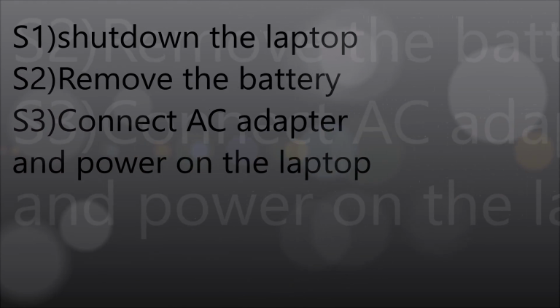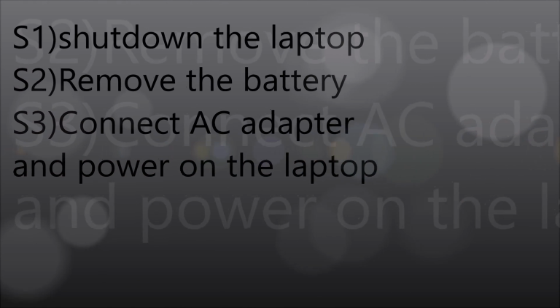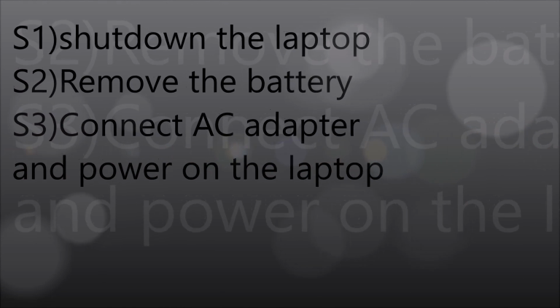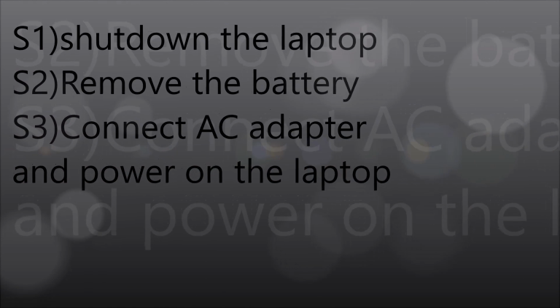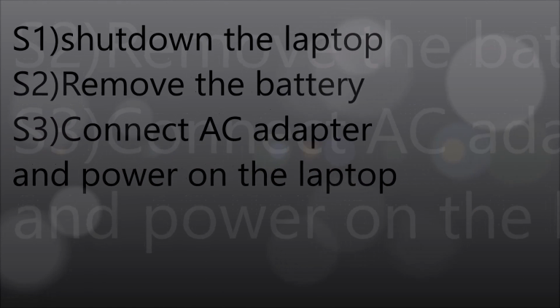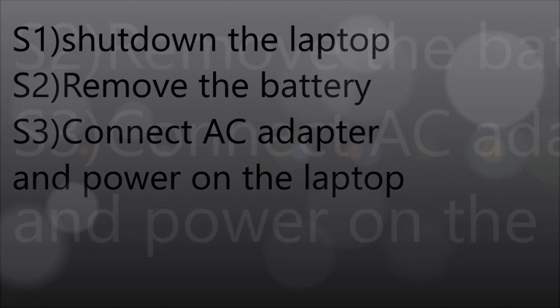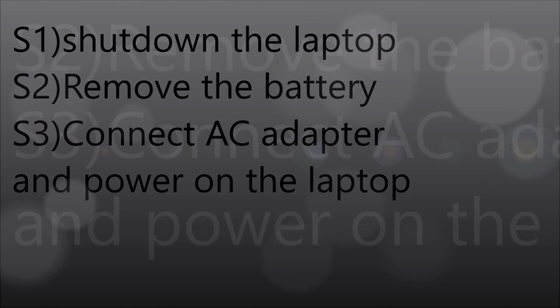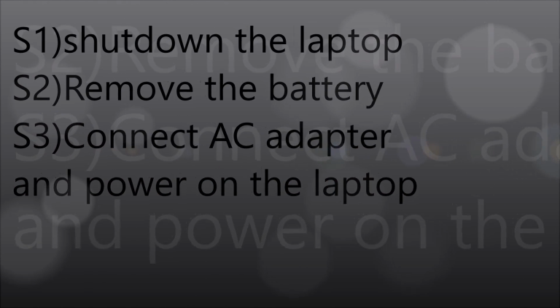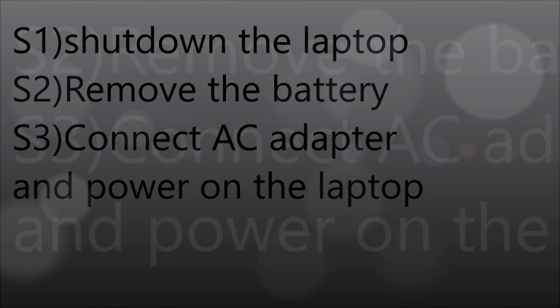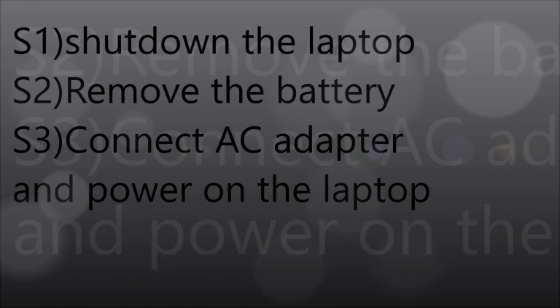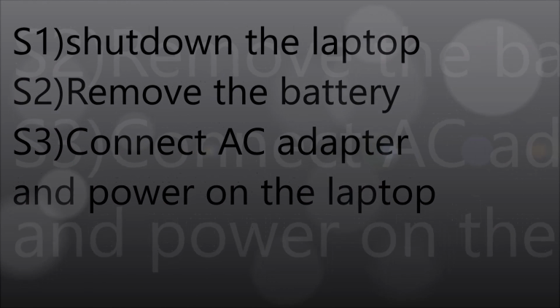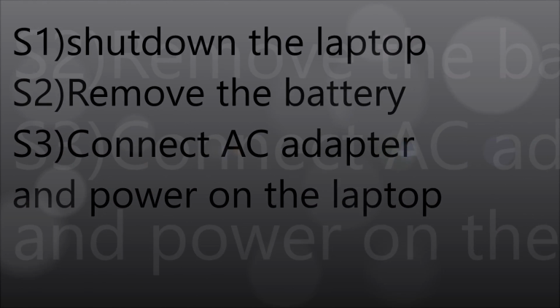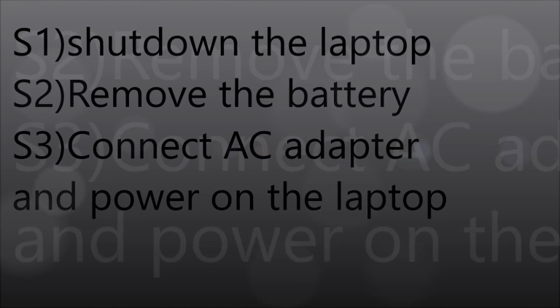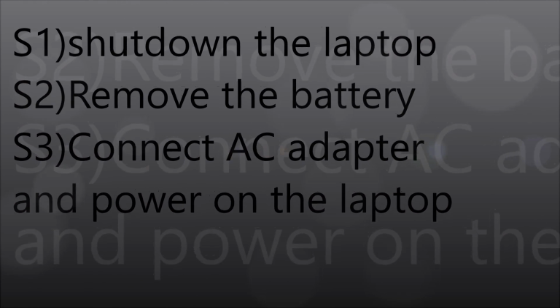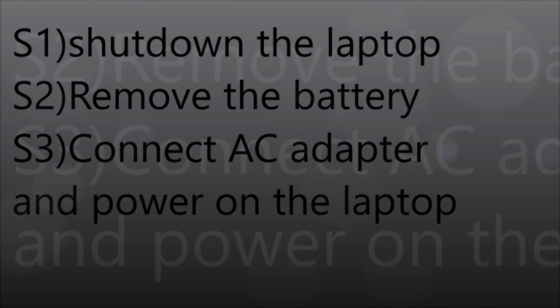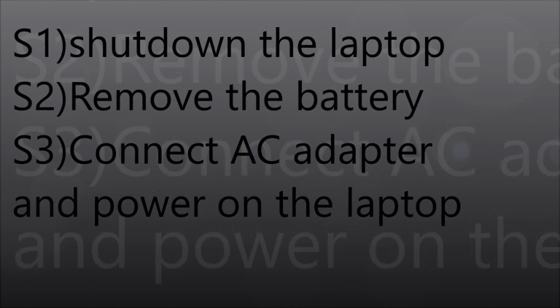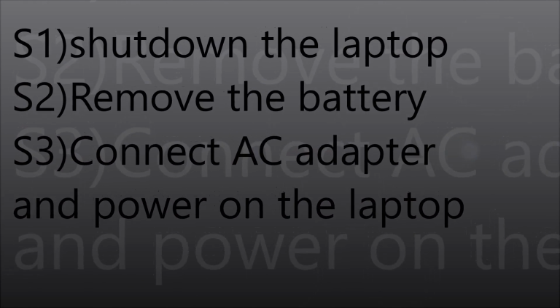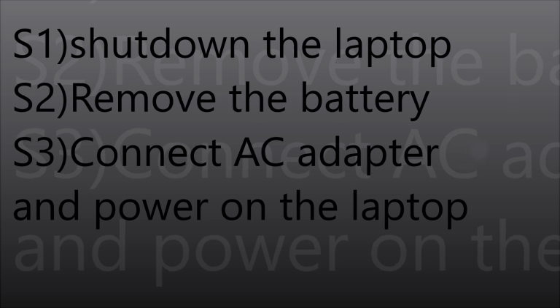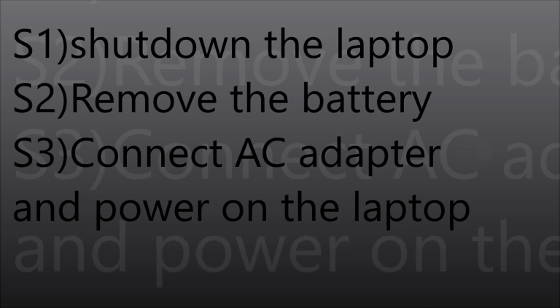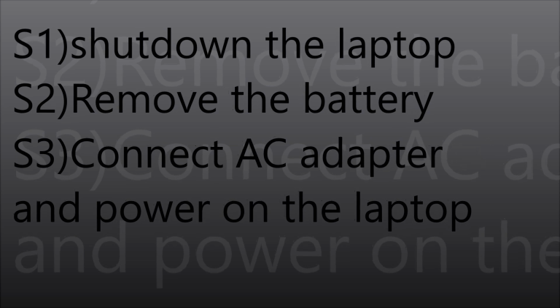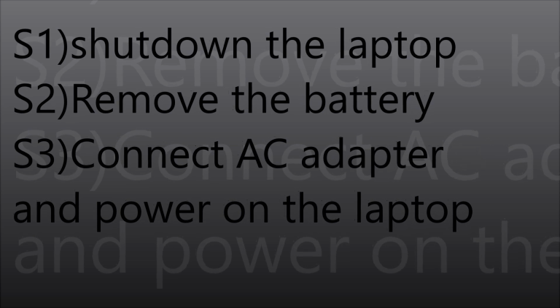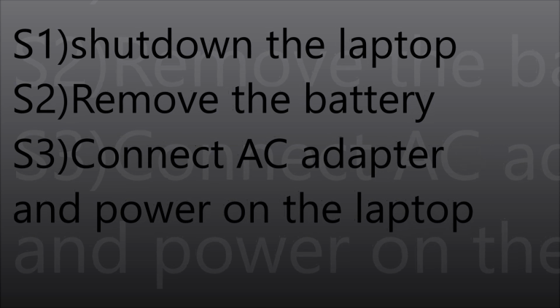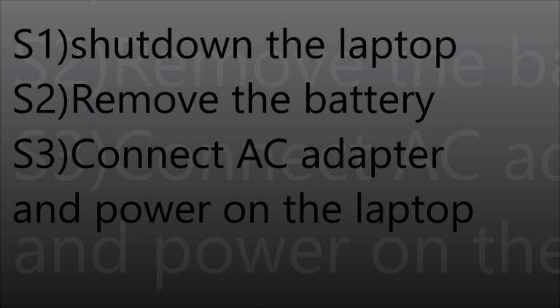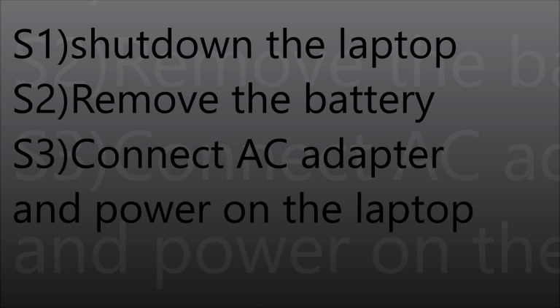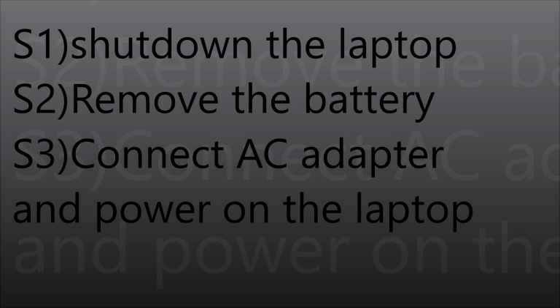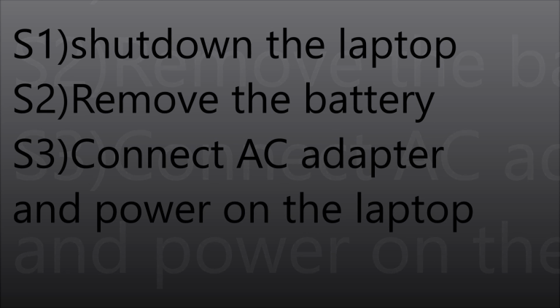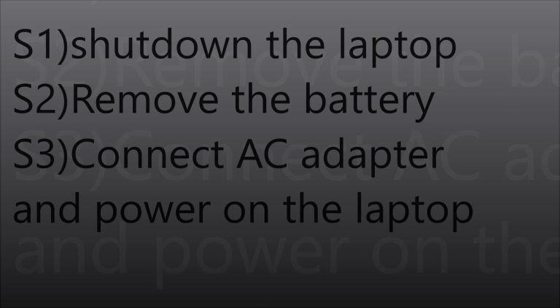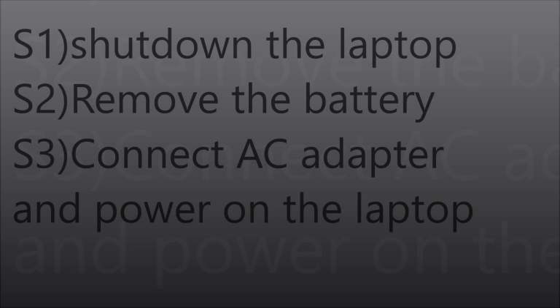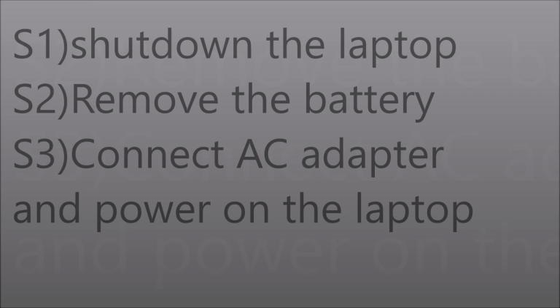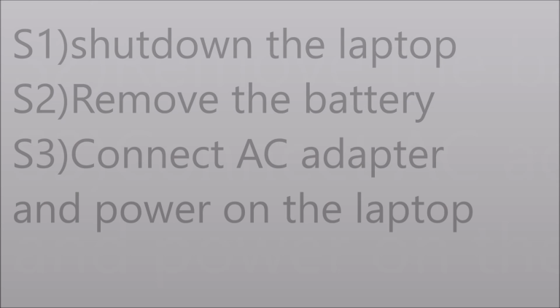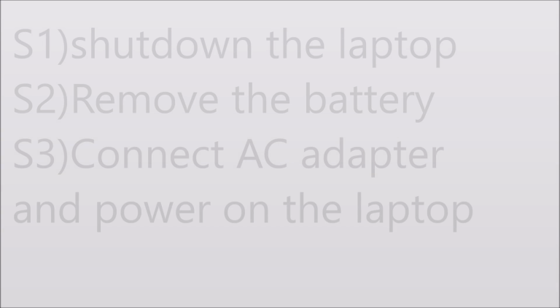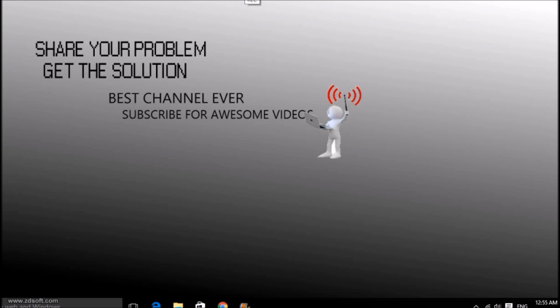First, shut down the laptop, then remove the battery, then connect the AC adapter and power on the laptop.